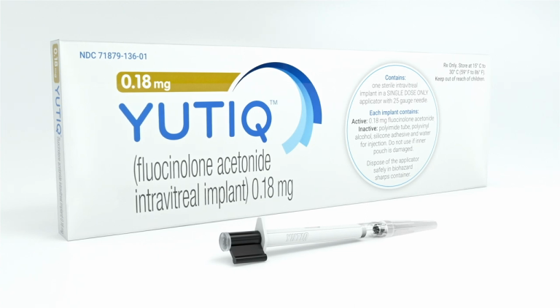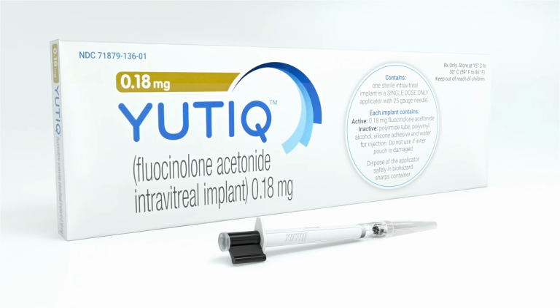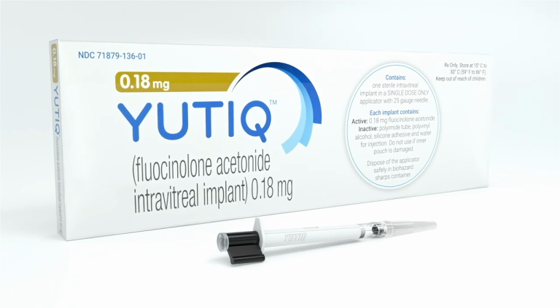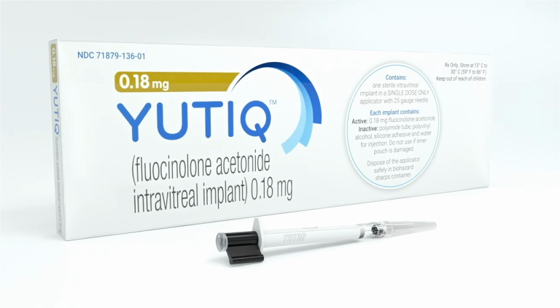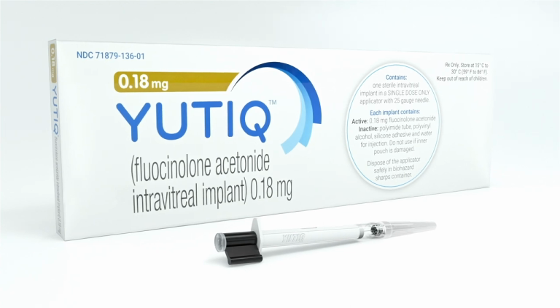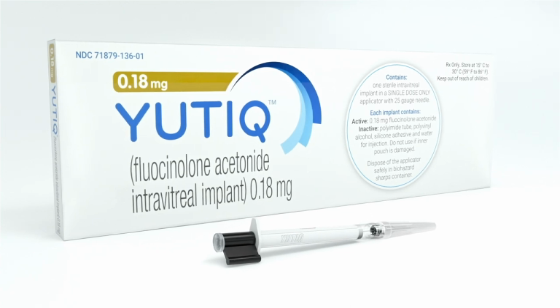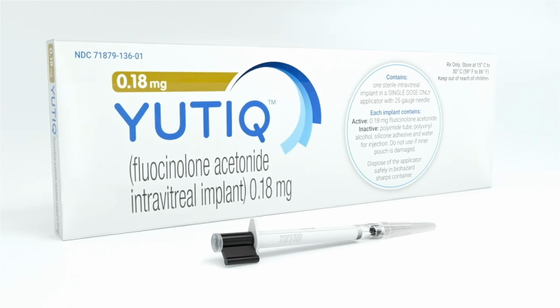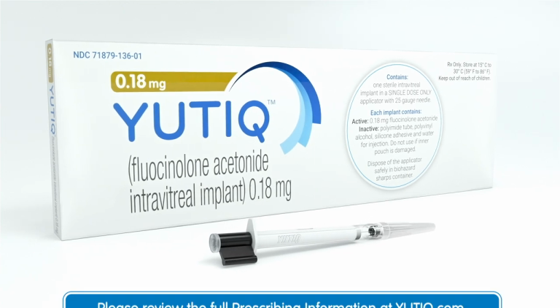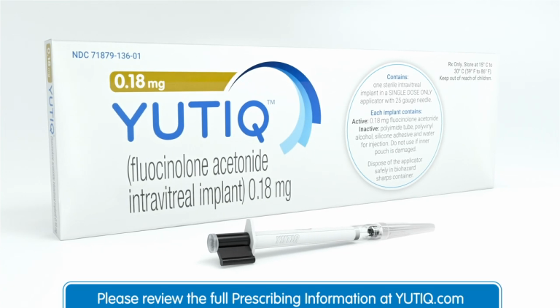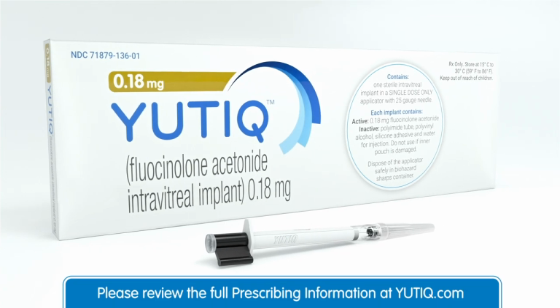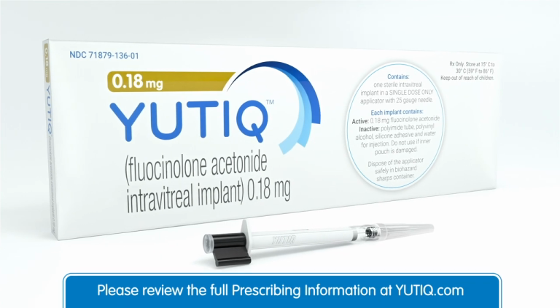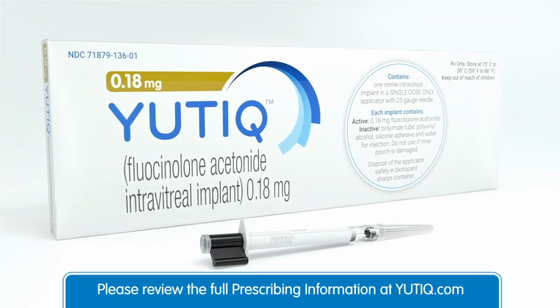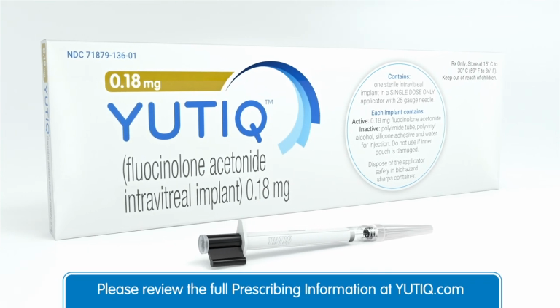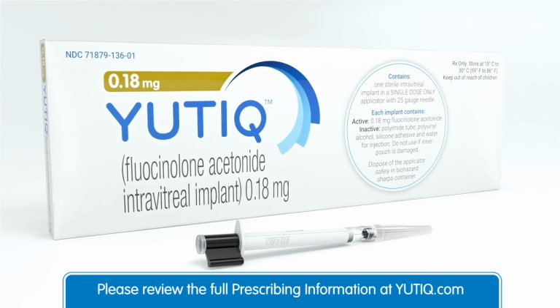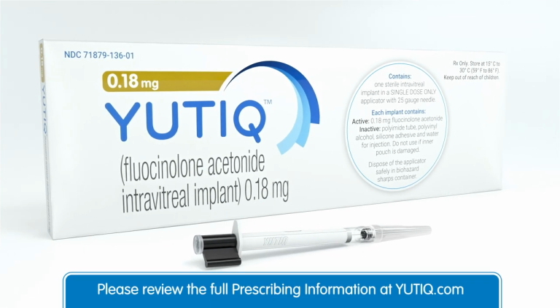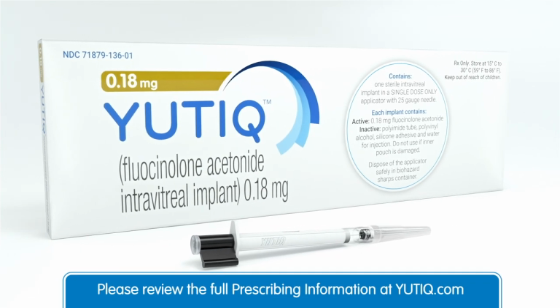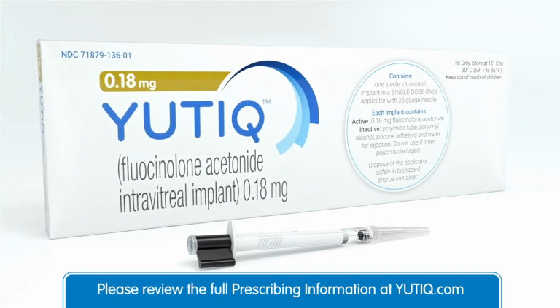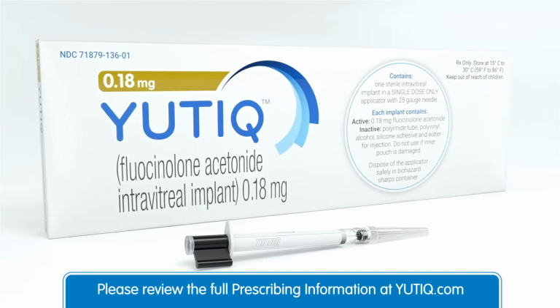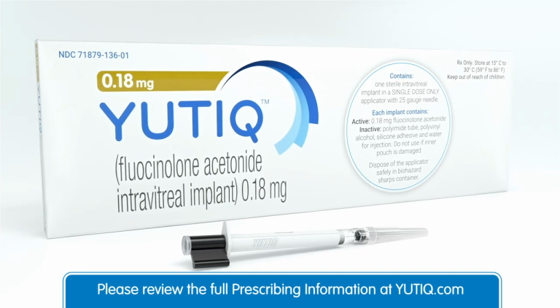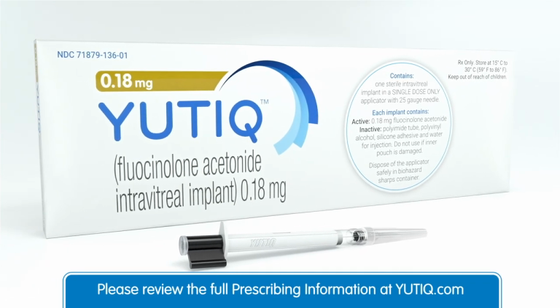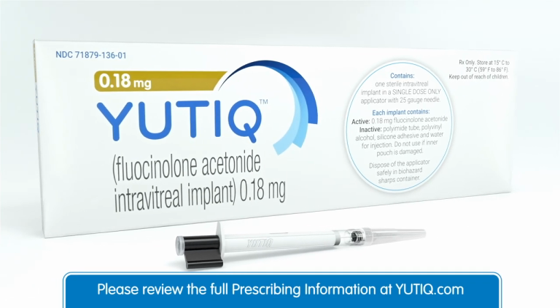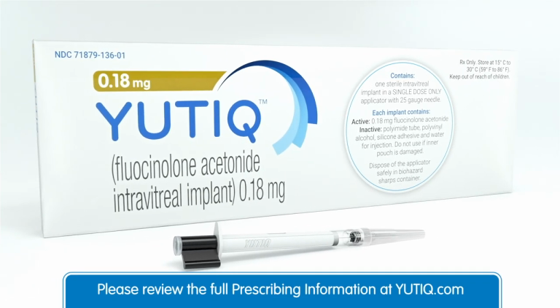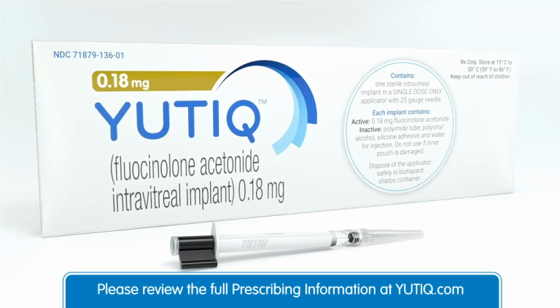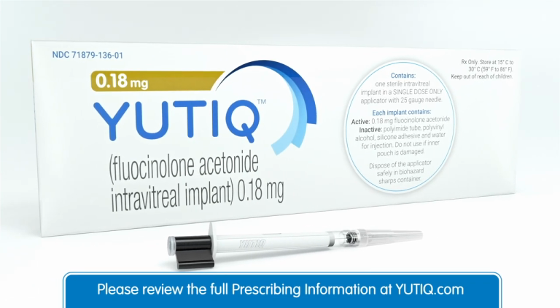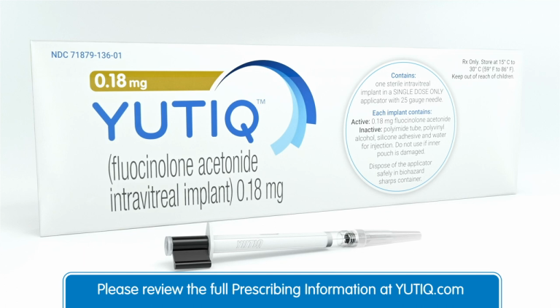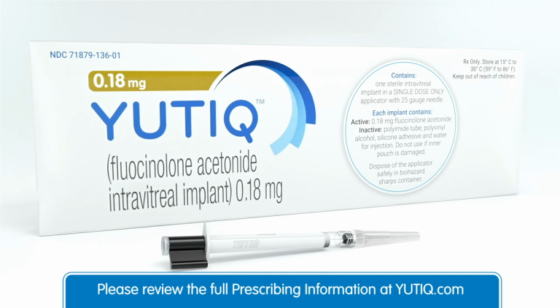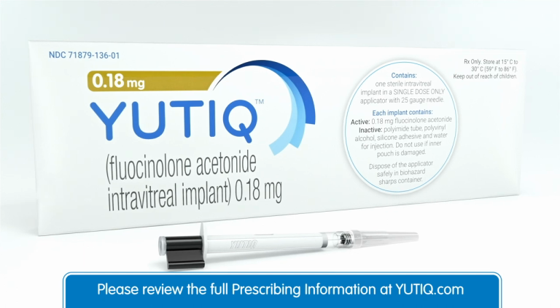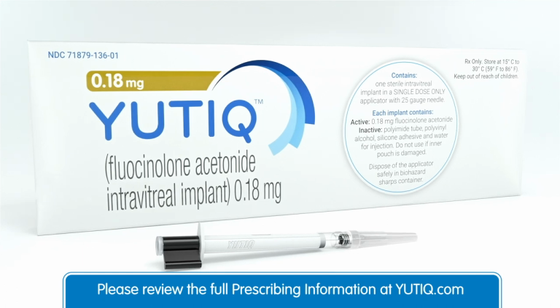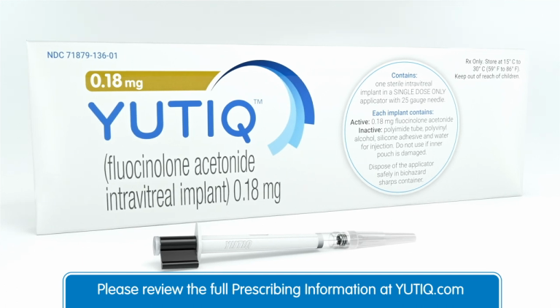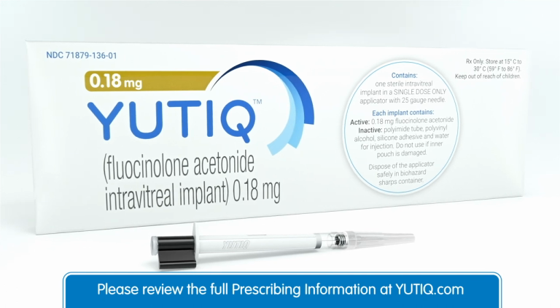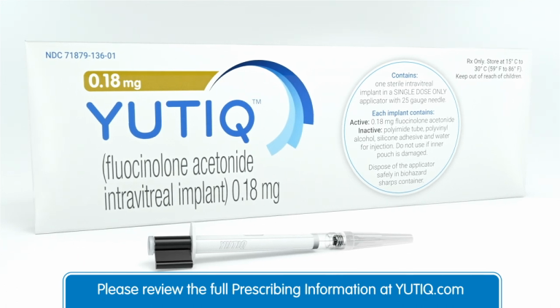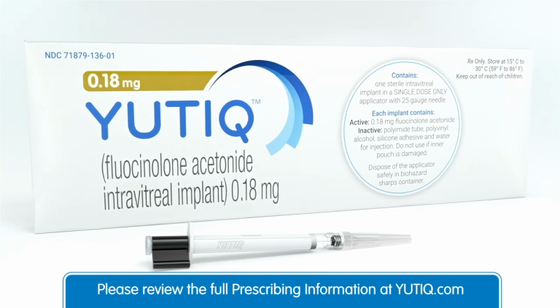If you would like additional information about Utique, please see full prescribing information at utique.com.